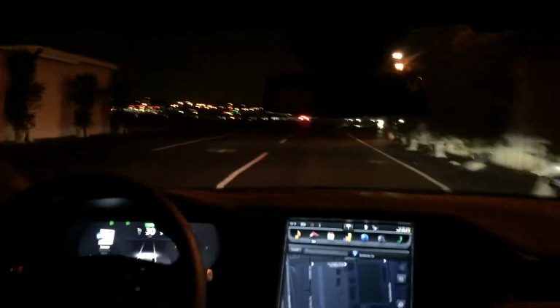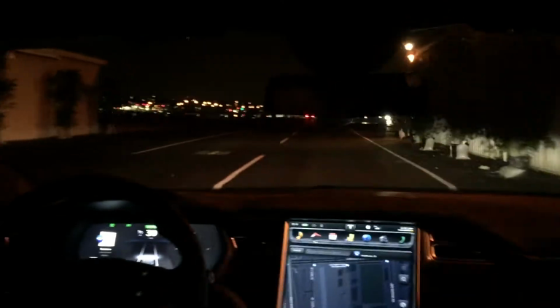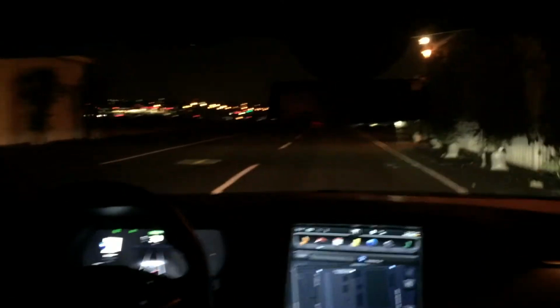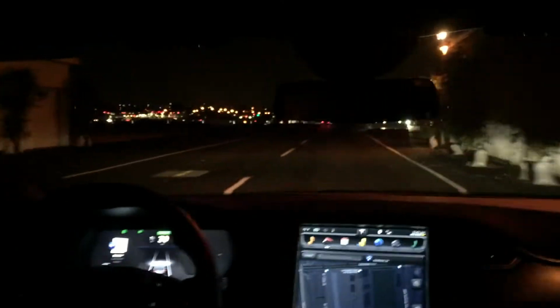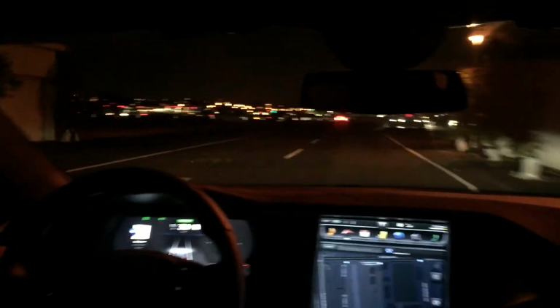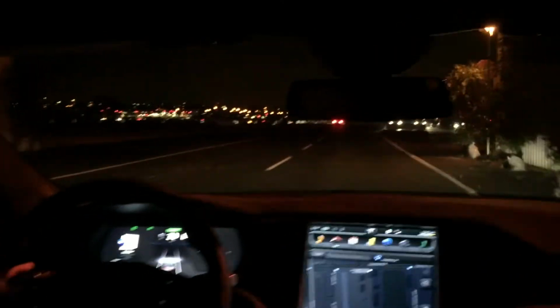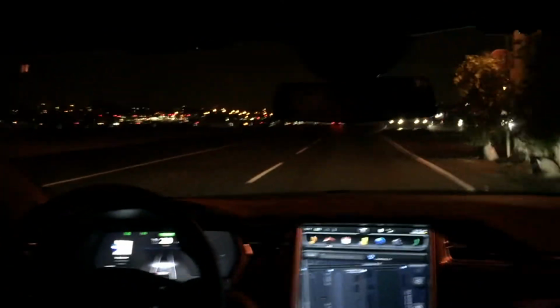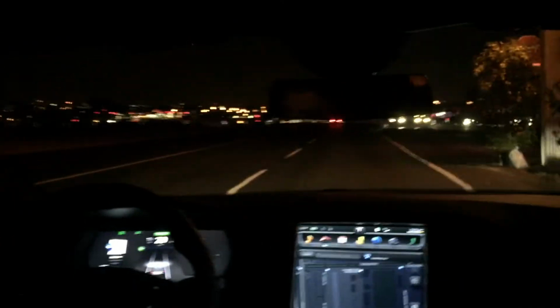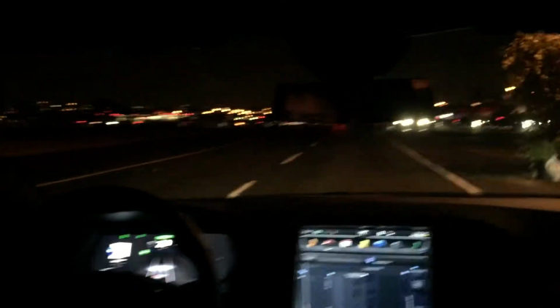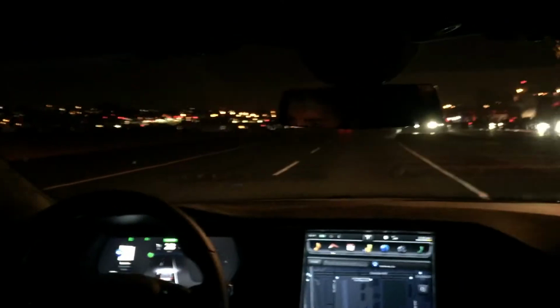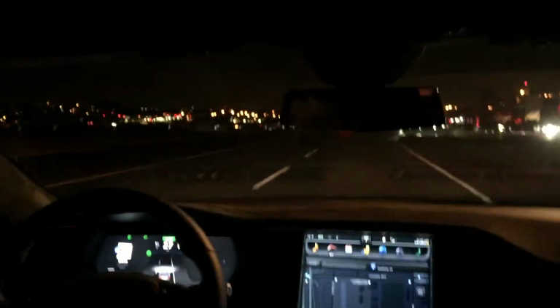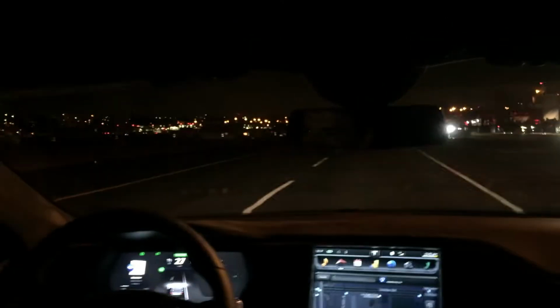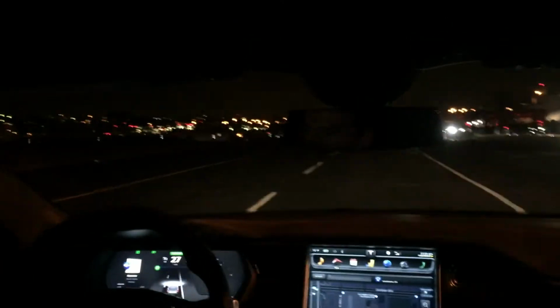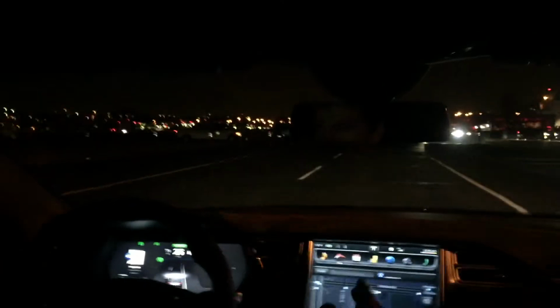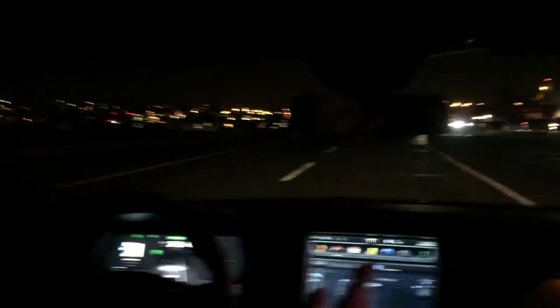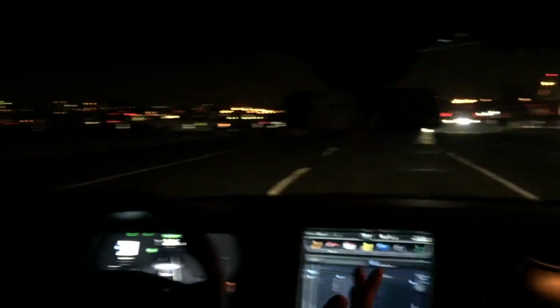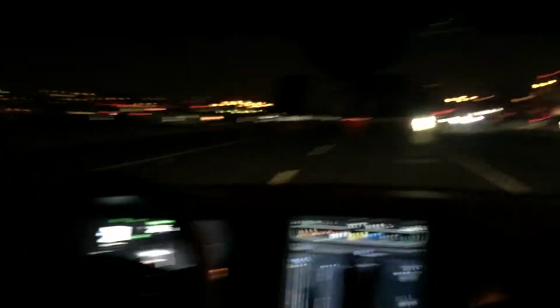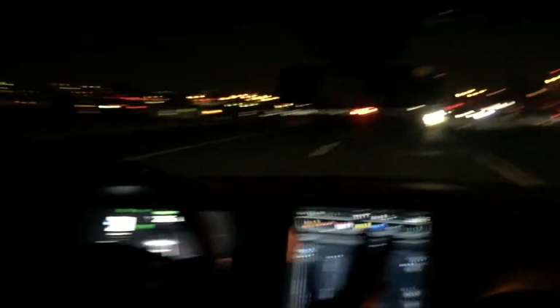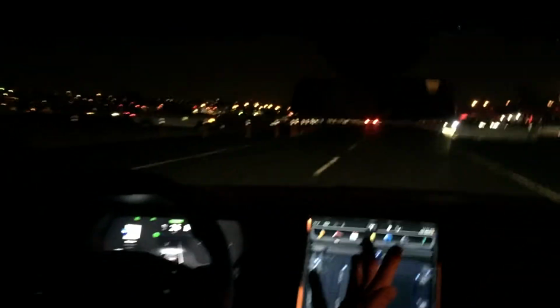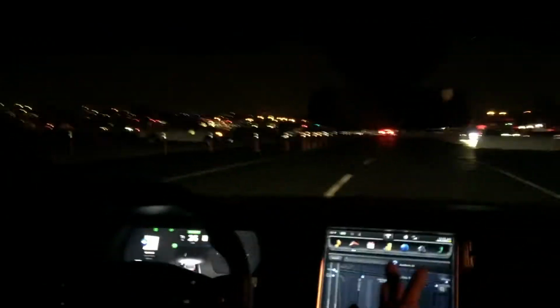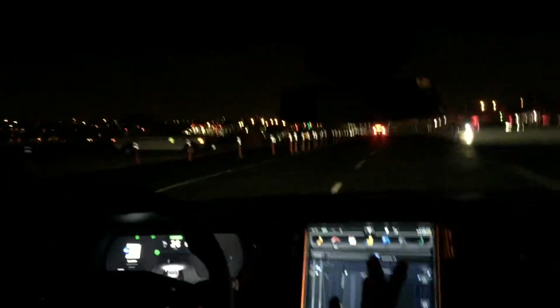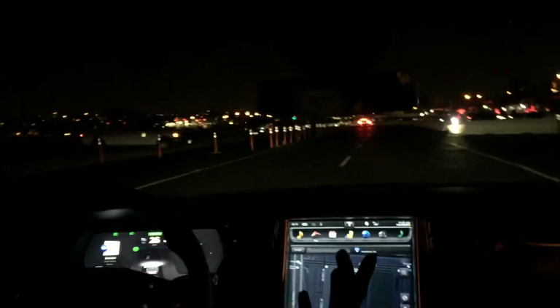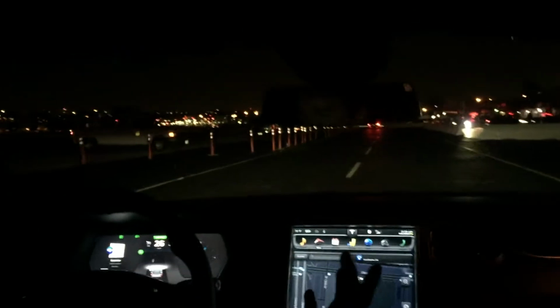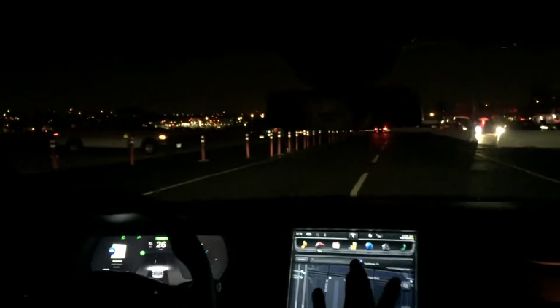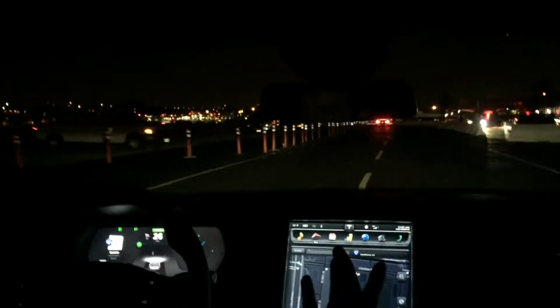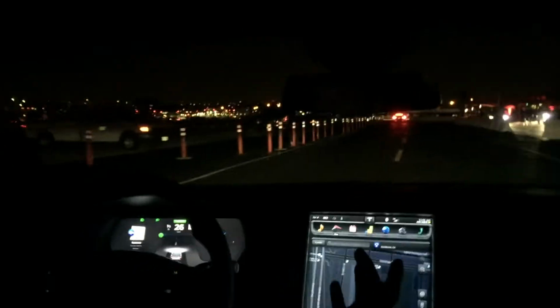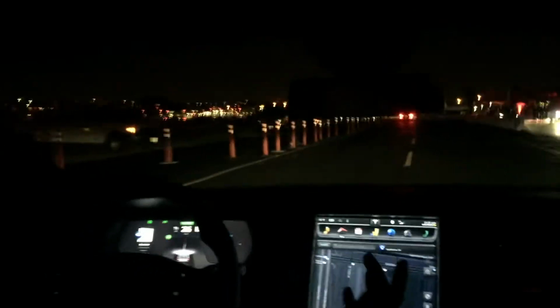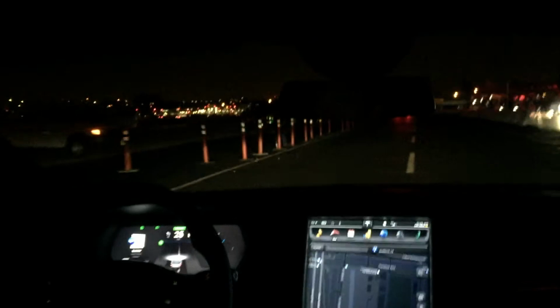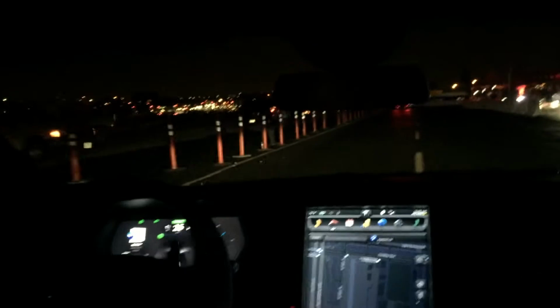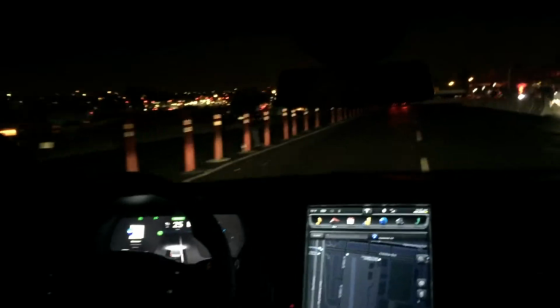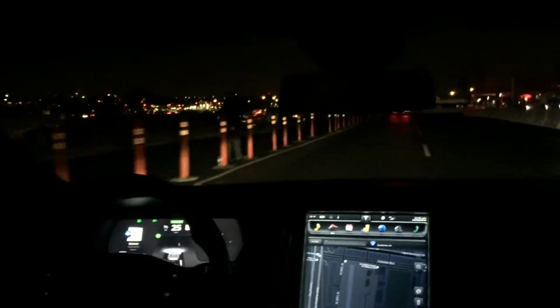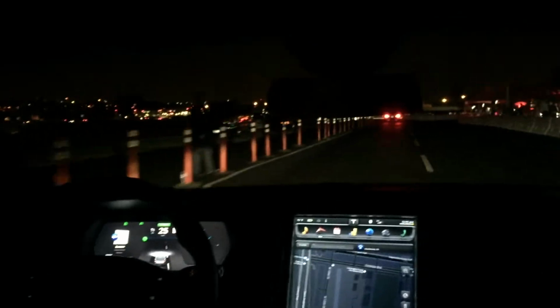I'm just going to turn on the indicator here. I don't actually touch the wheel — just turn on the blinker and the car changes lanes by itself and re-centers.